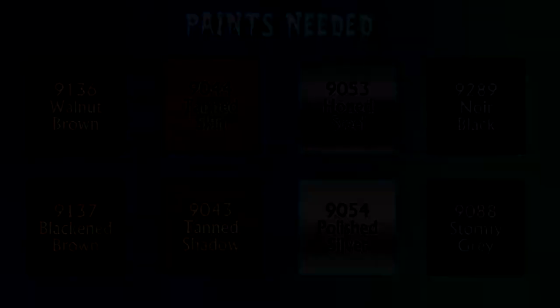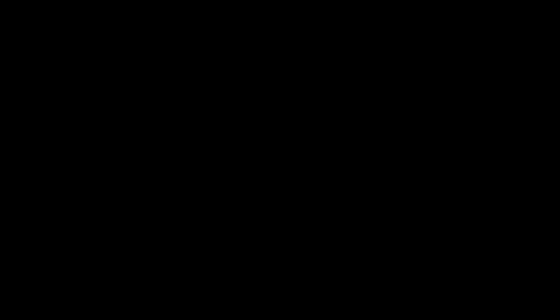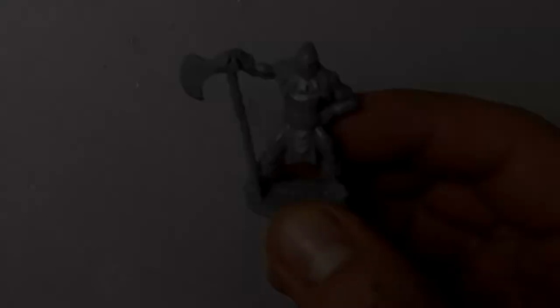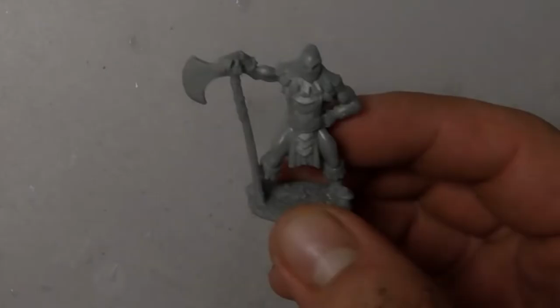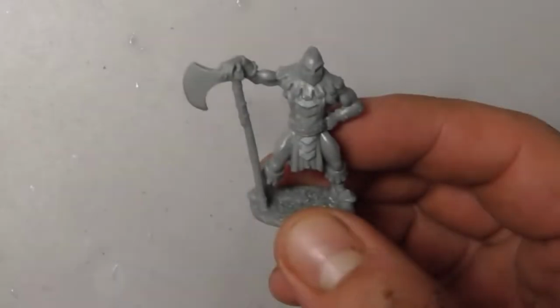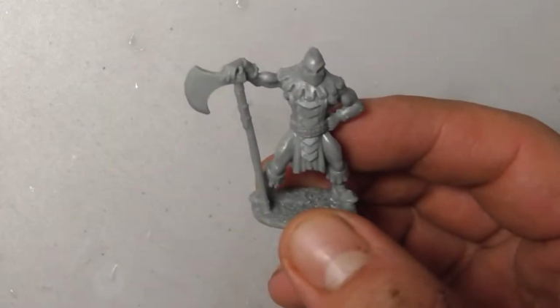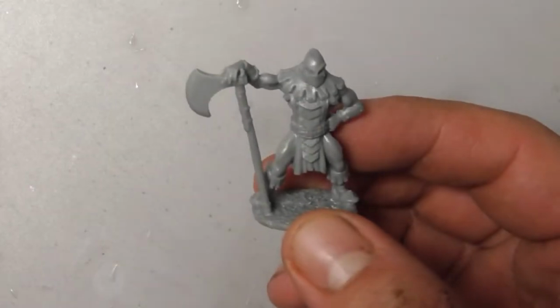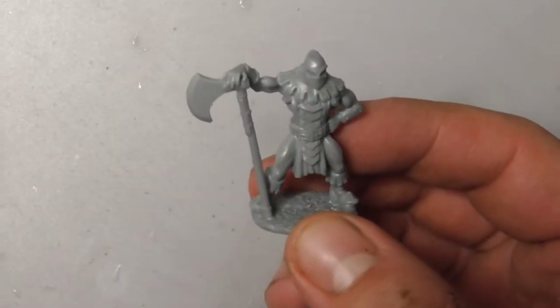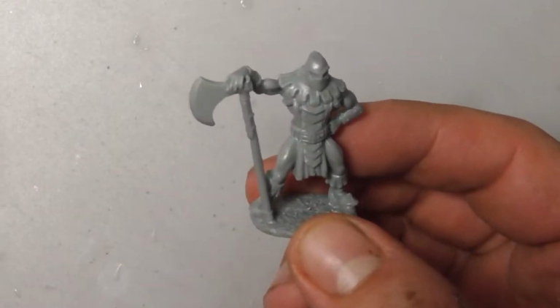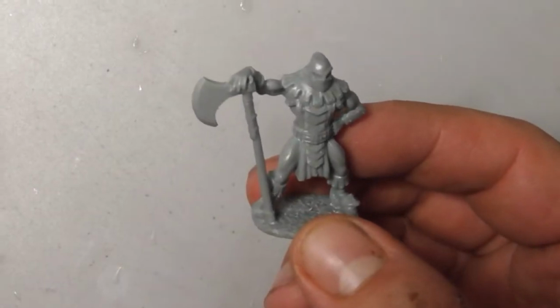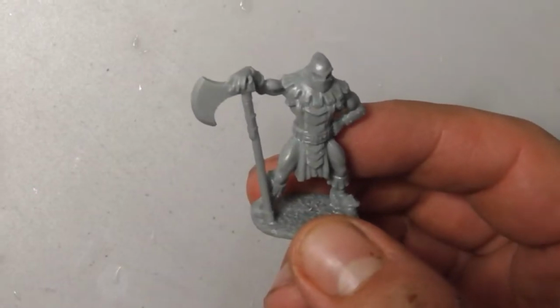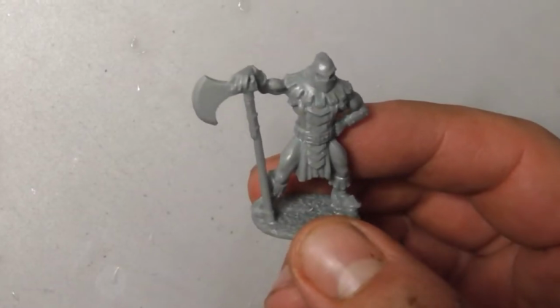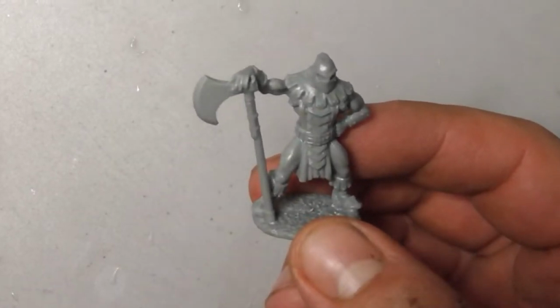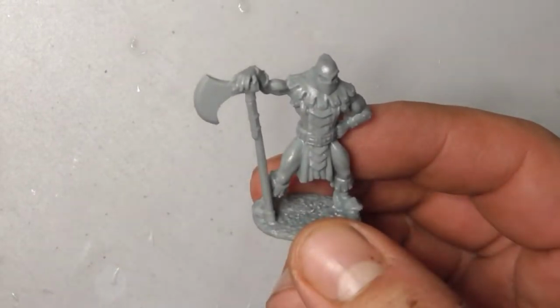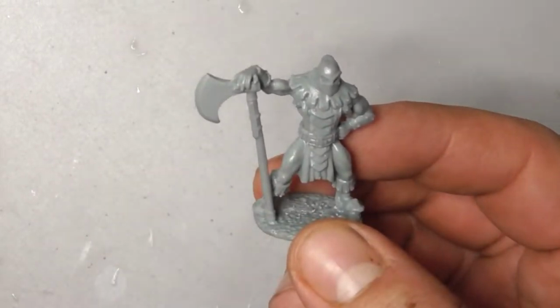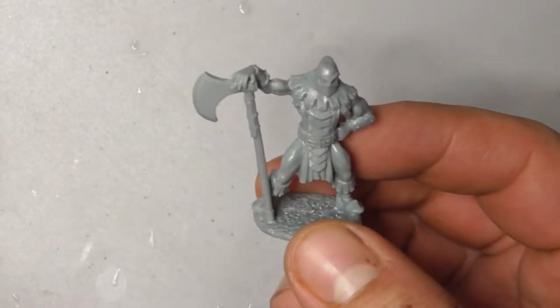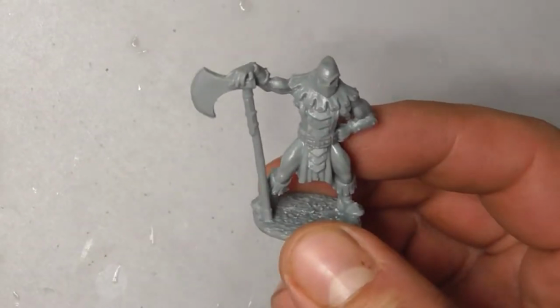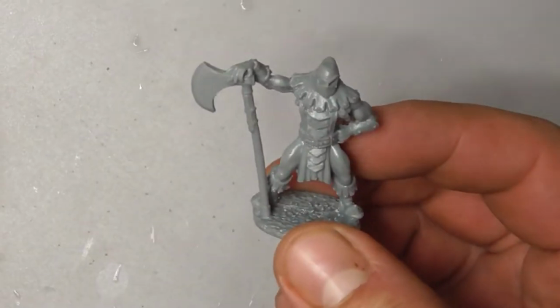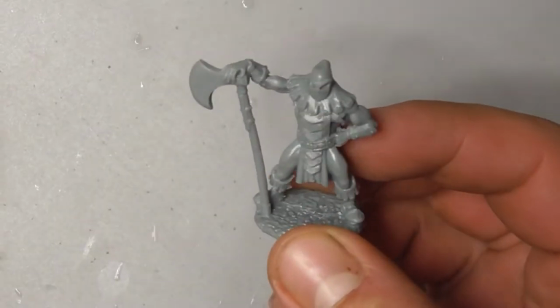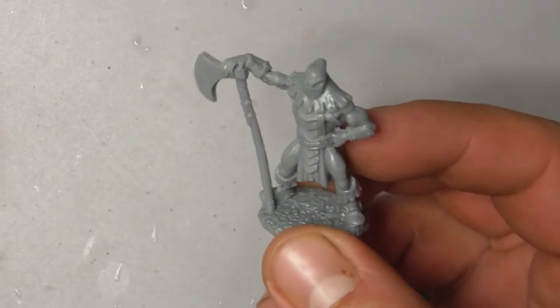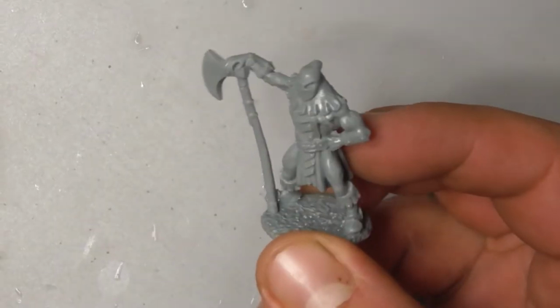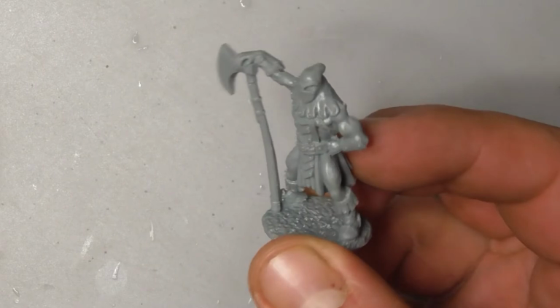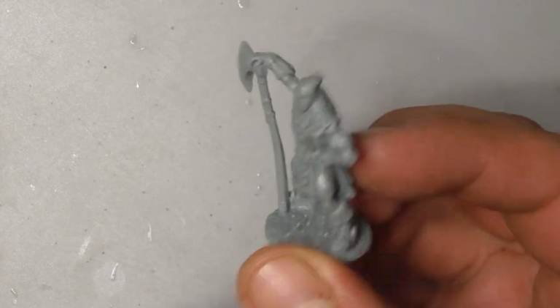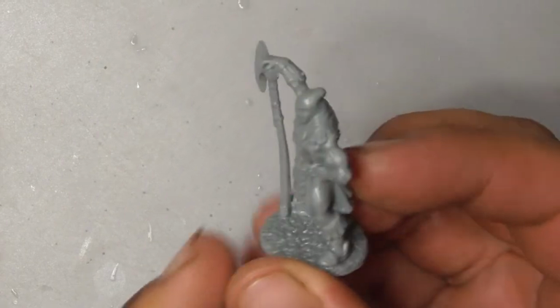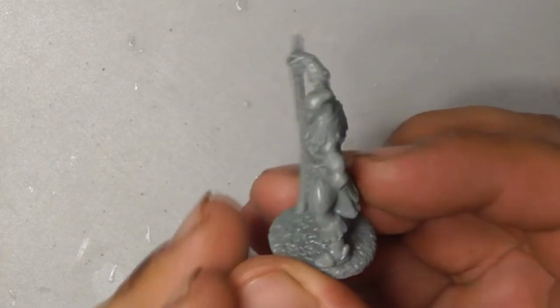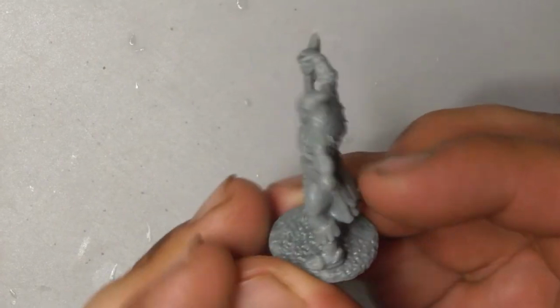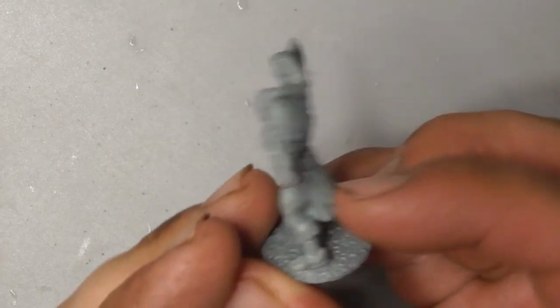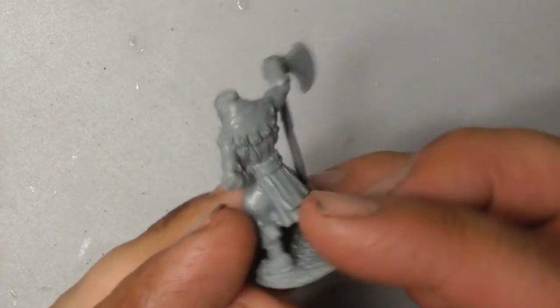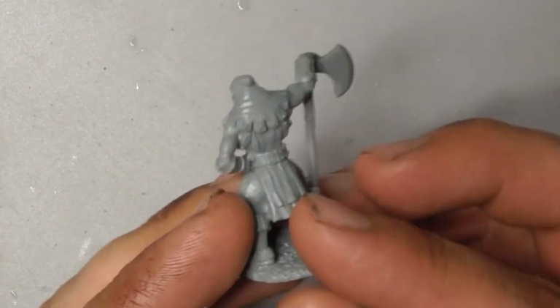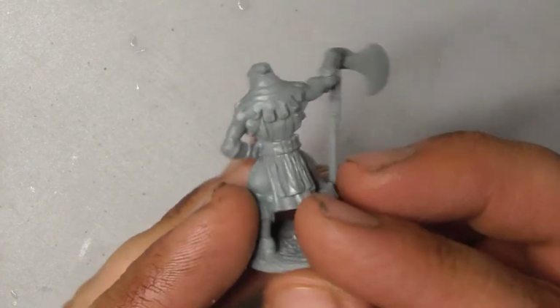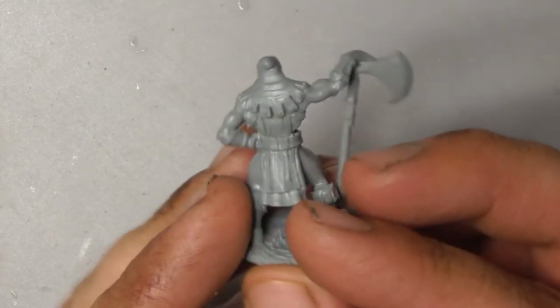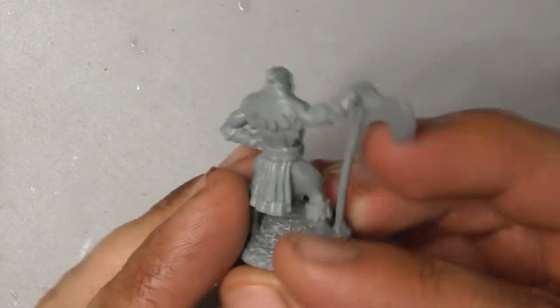Hey there guys, today we'll be painting the Executioner from Reaper Miniatures to the tabletop level standard.